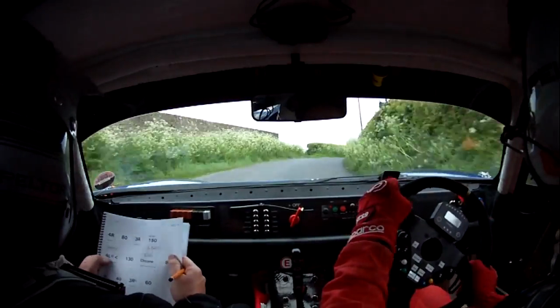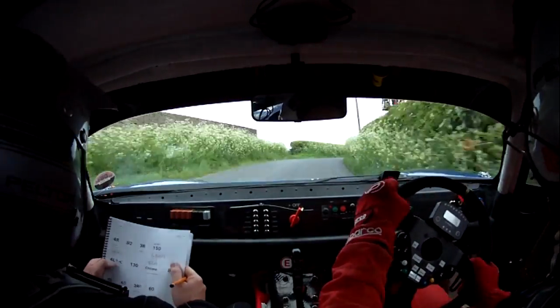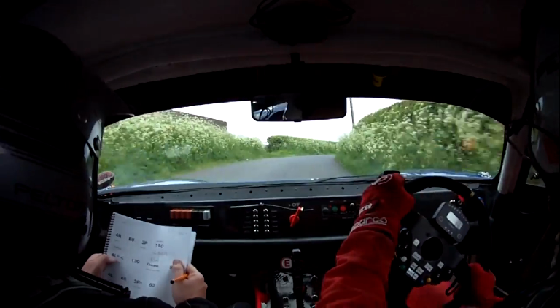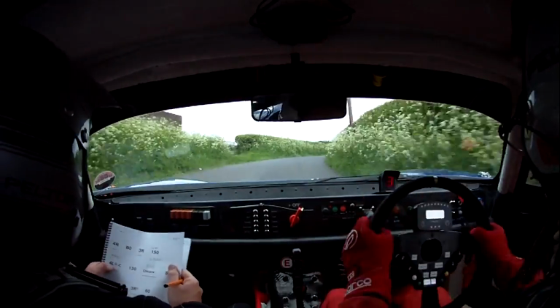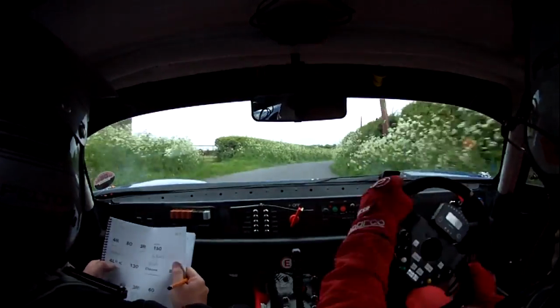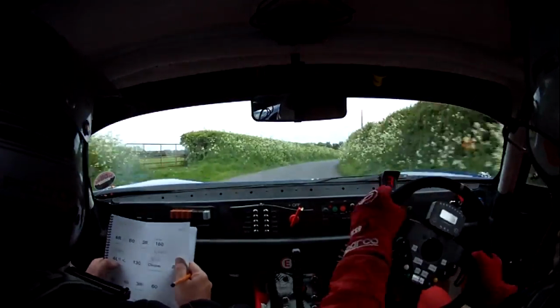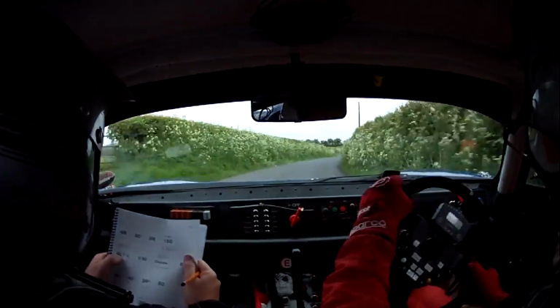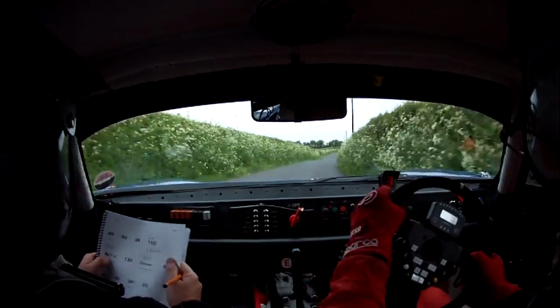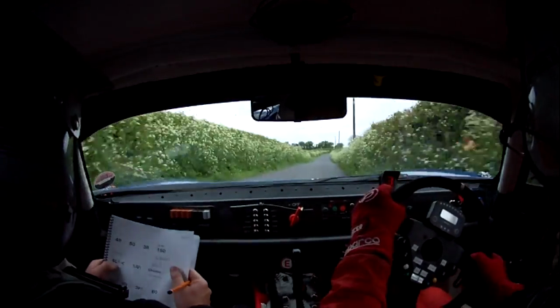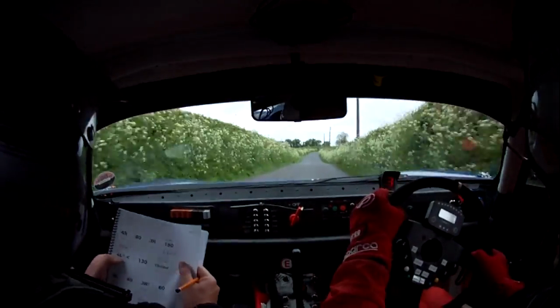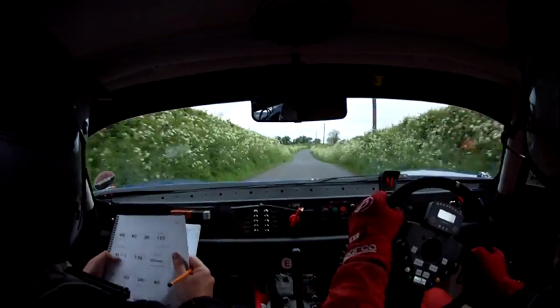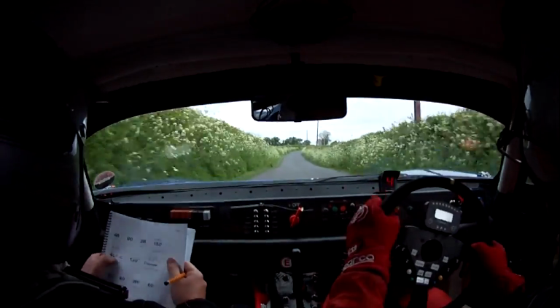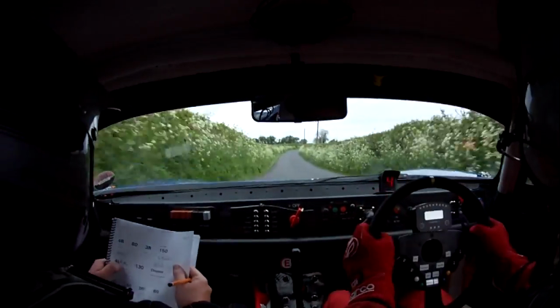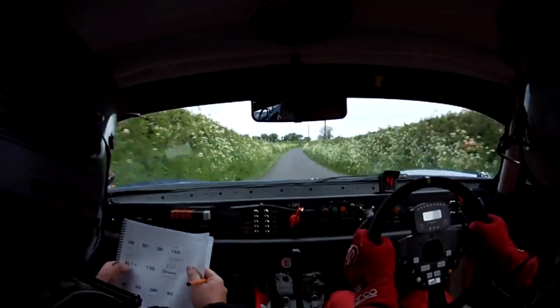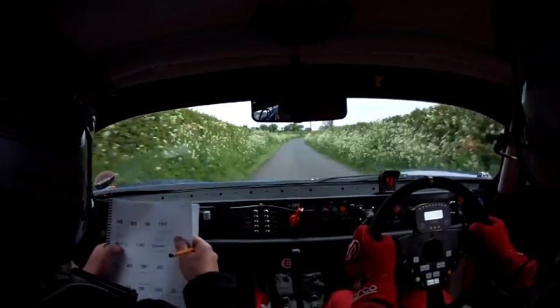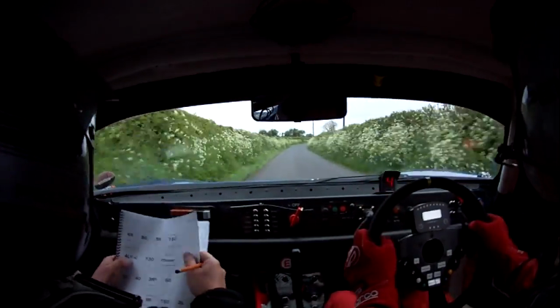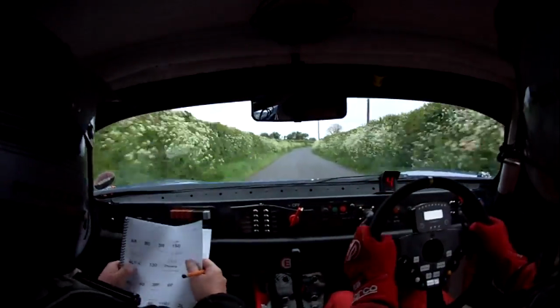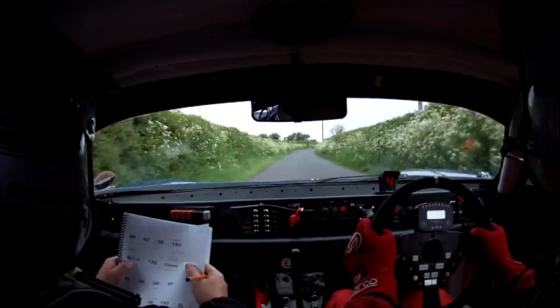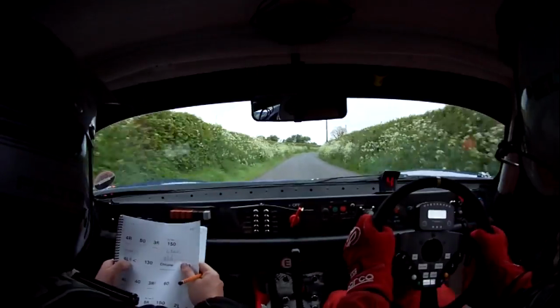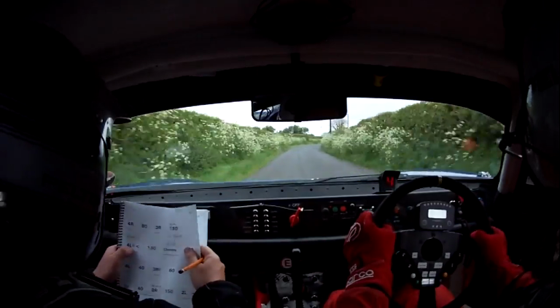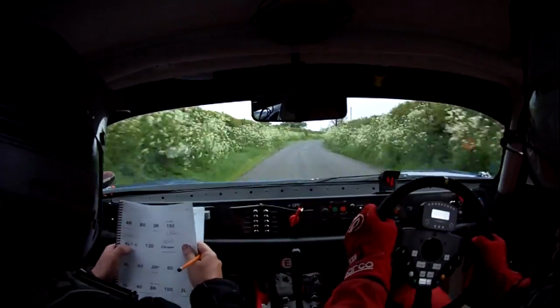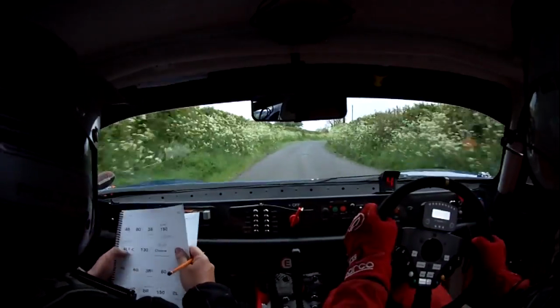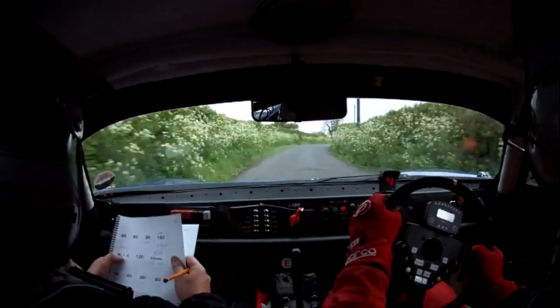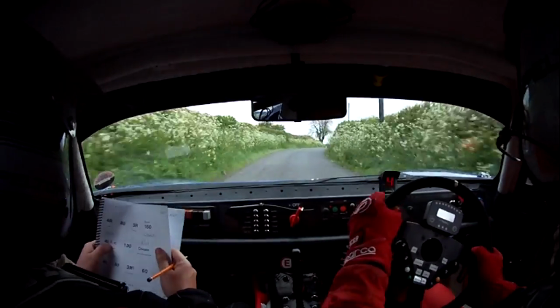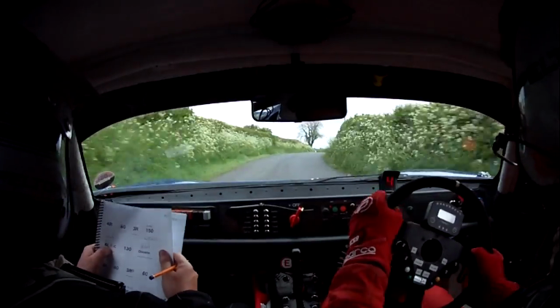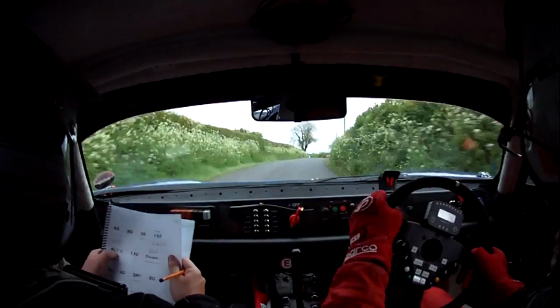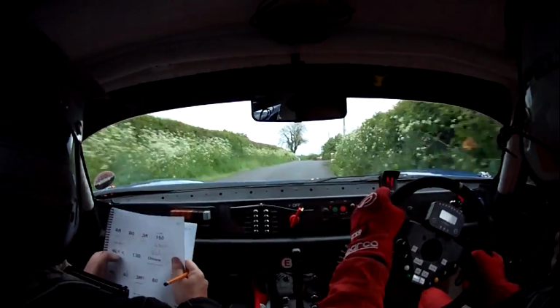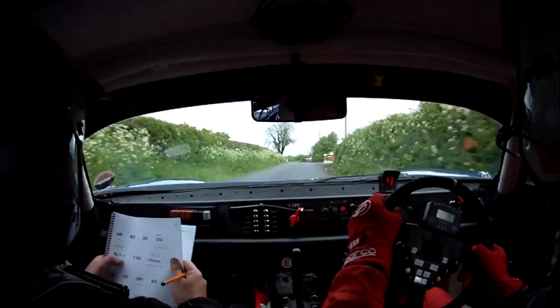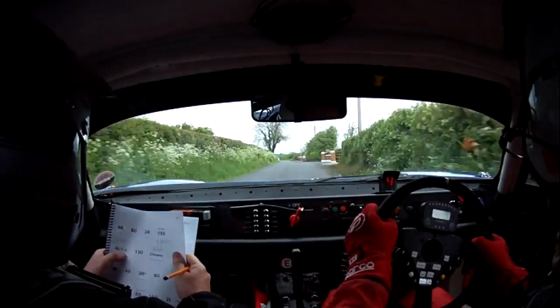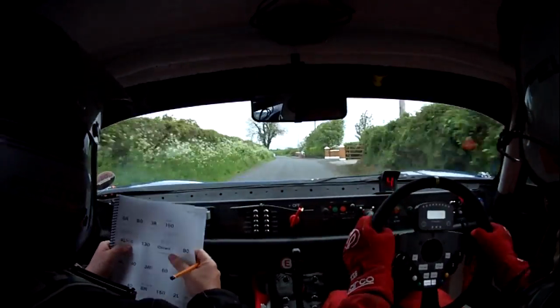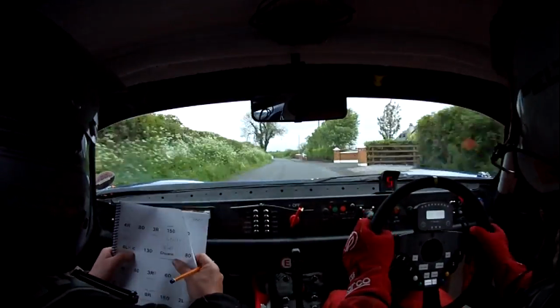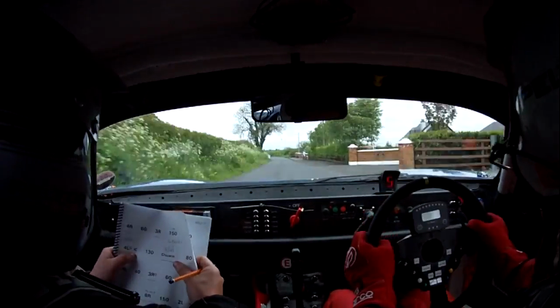4 right, 80, 3 right, 150. 3 right here, 150. 4 left, opens, 130.